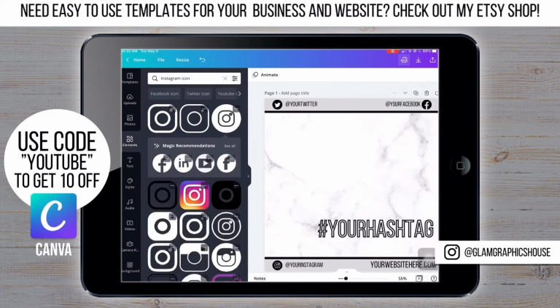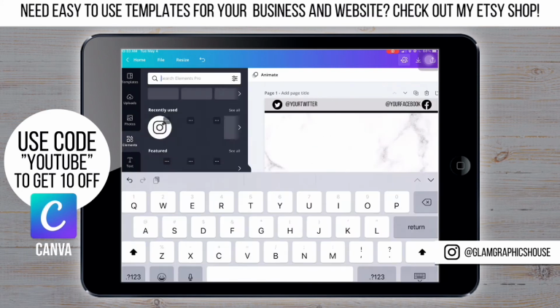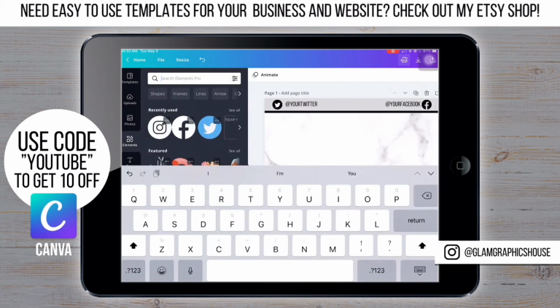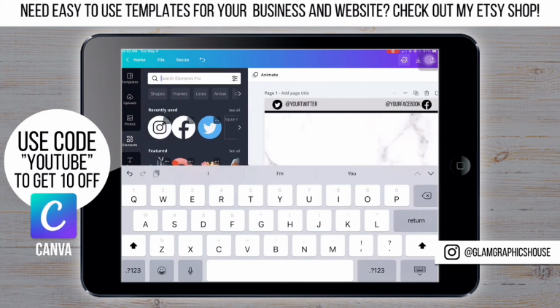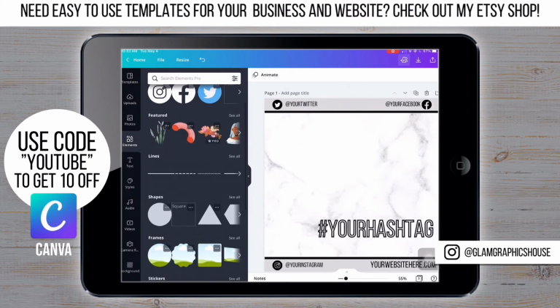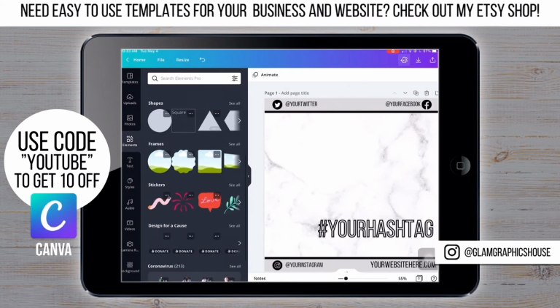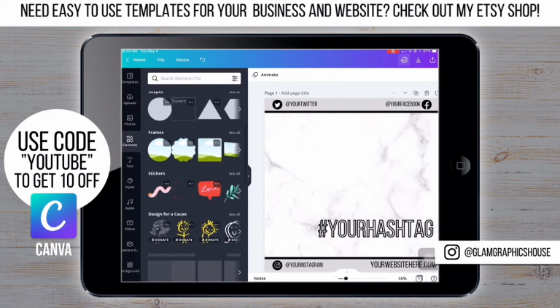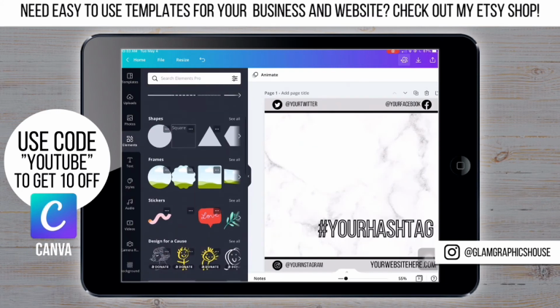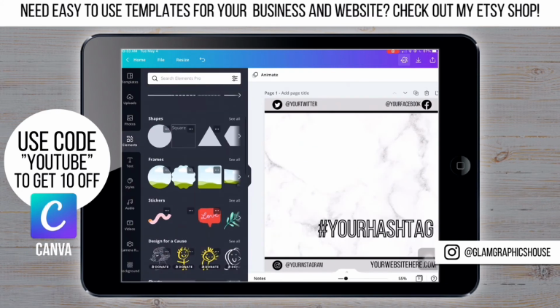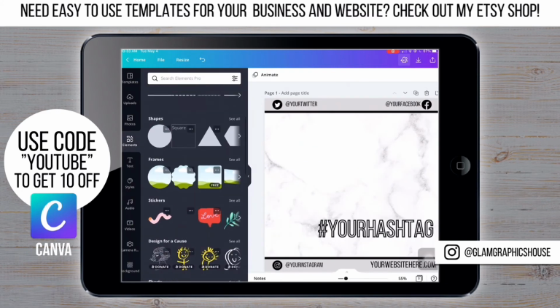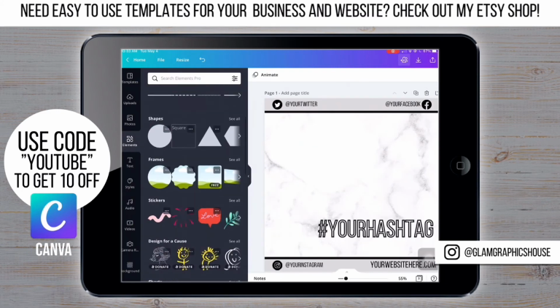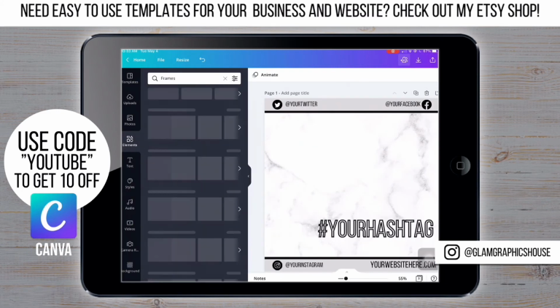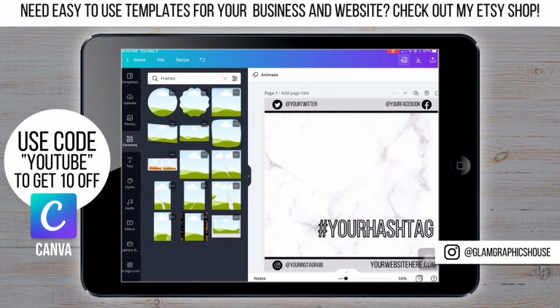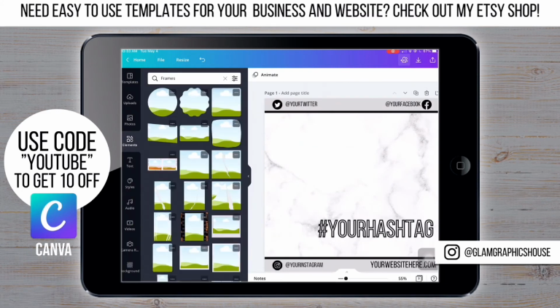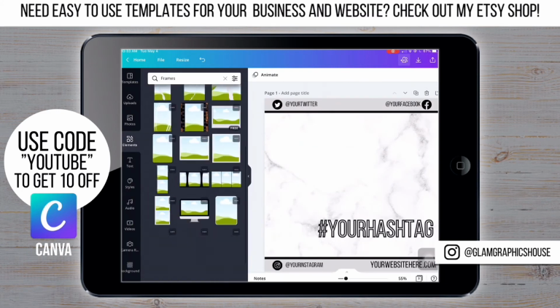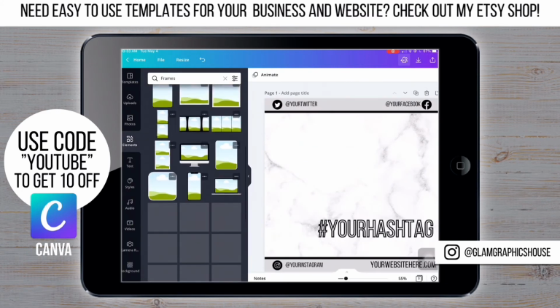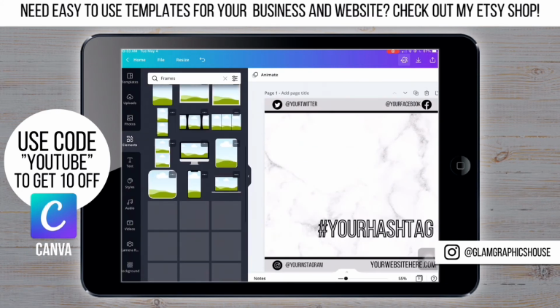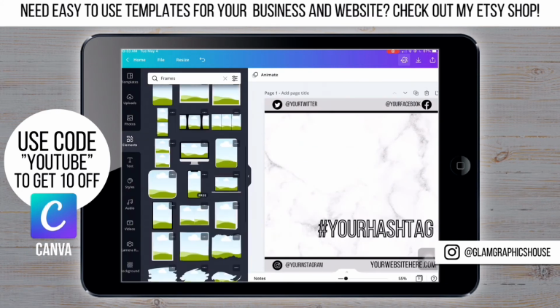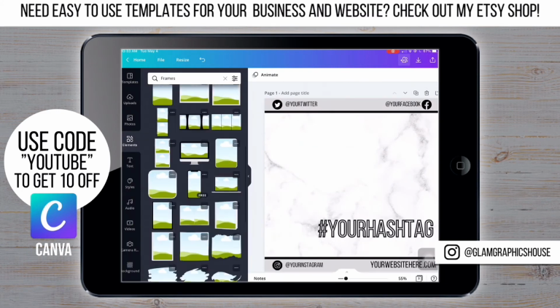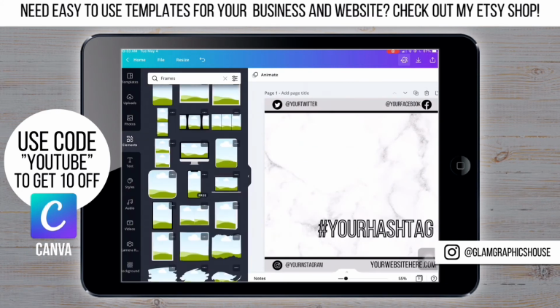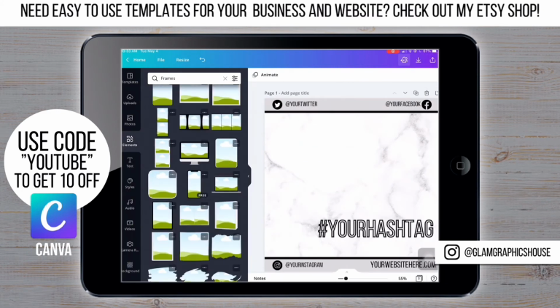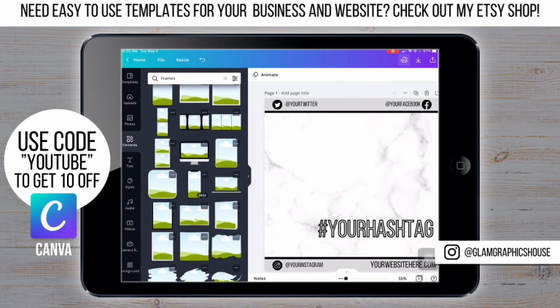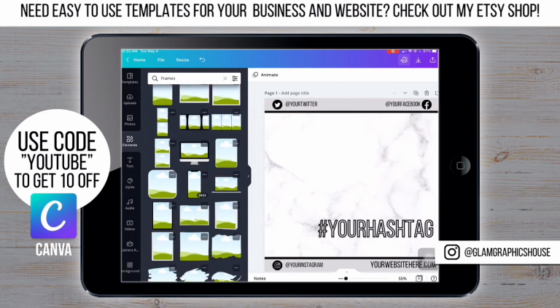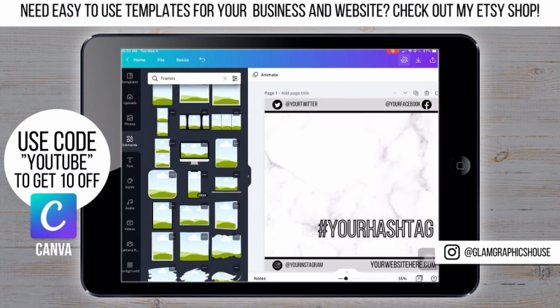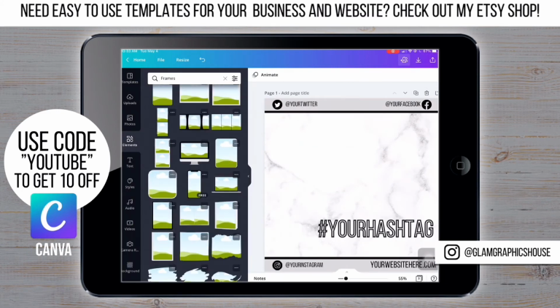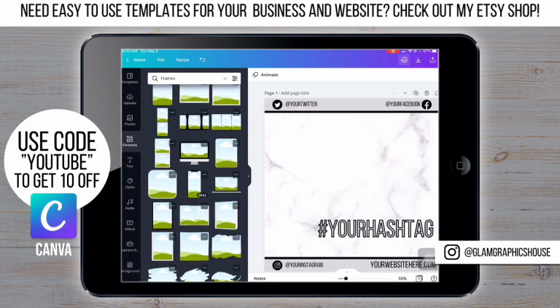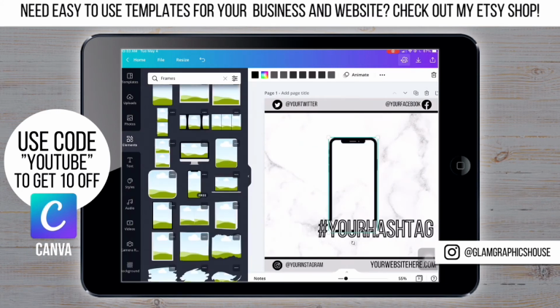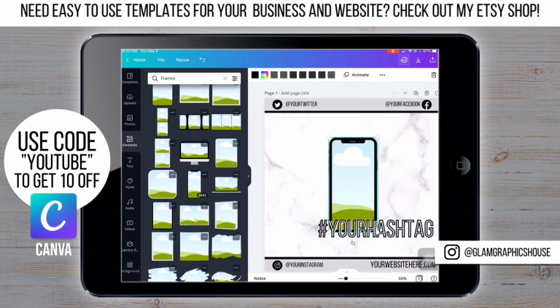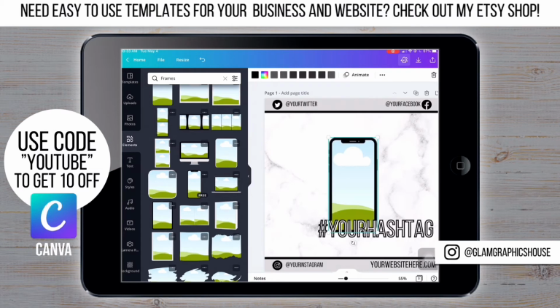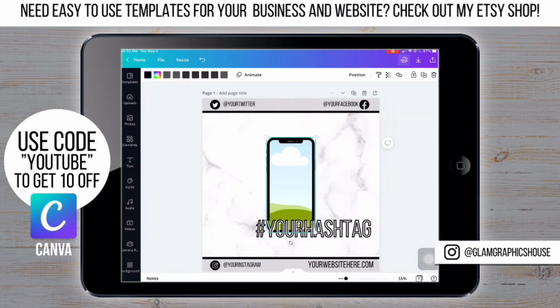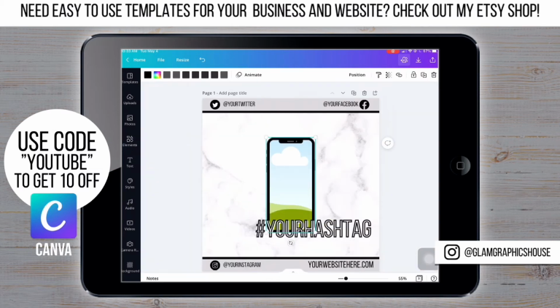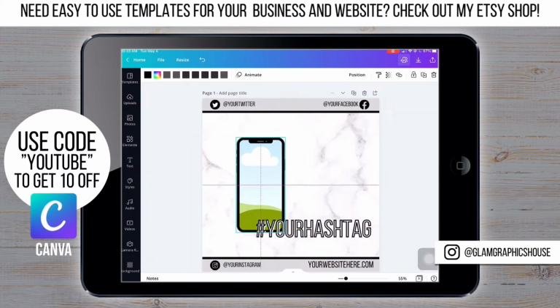Now it's time to add the phone — go to Elements, then Frames, and scroll down.